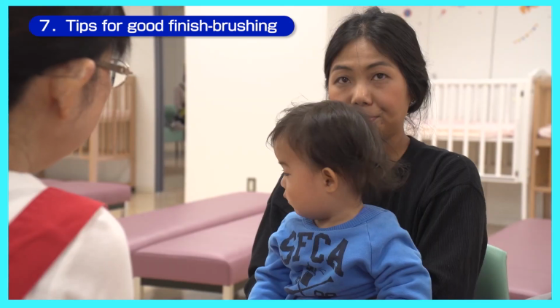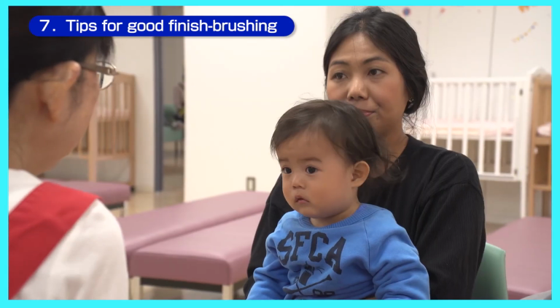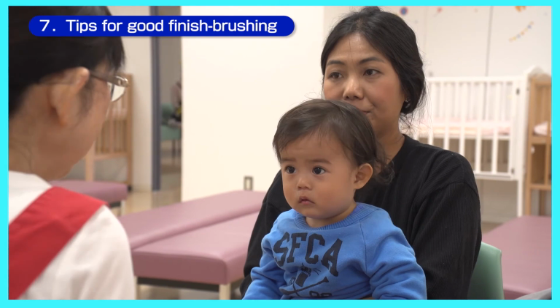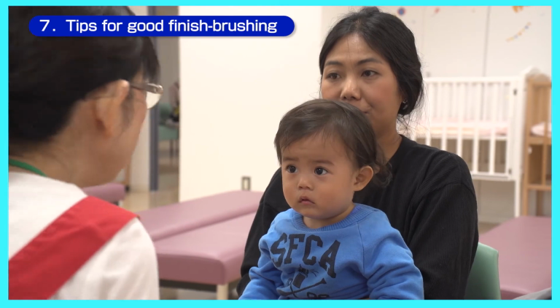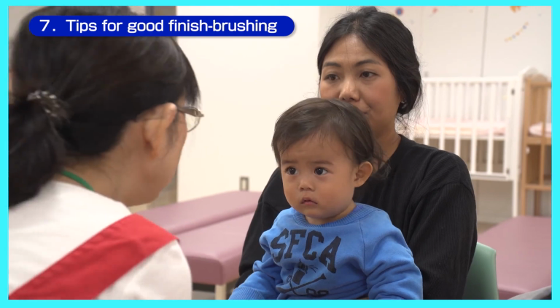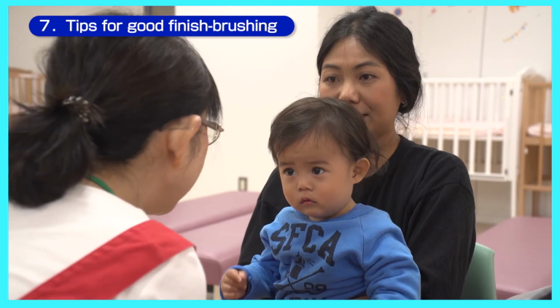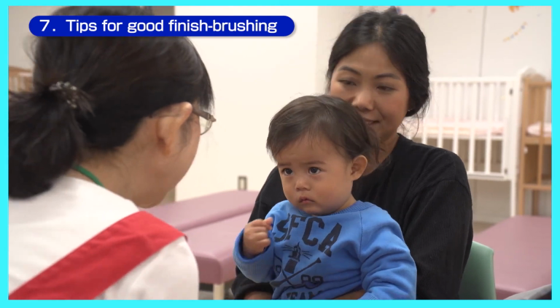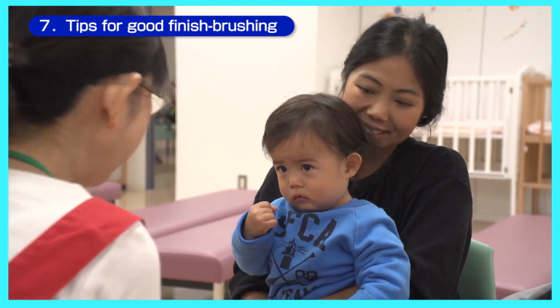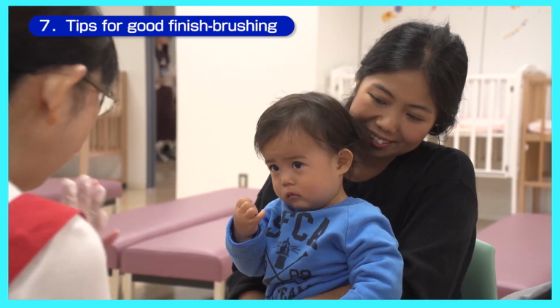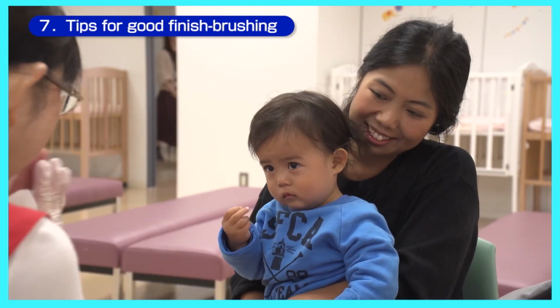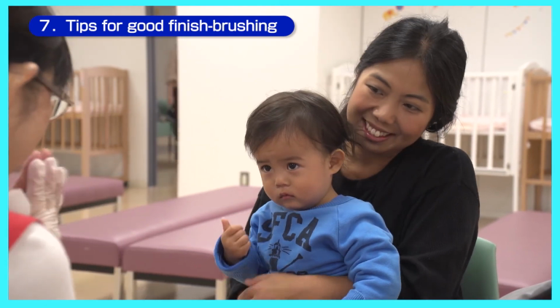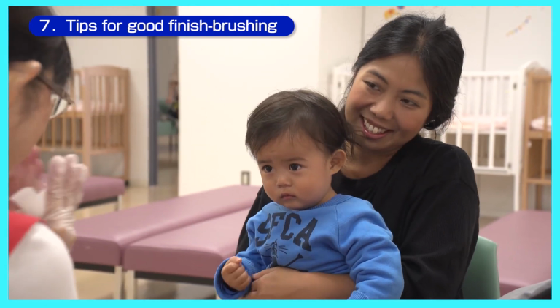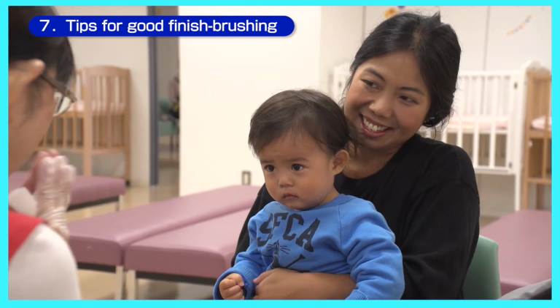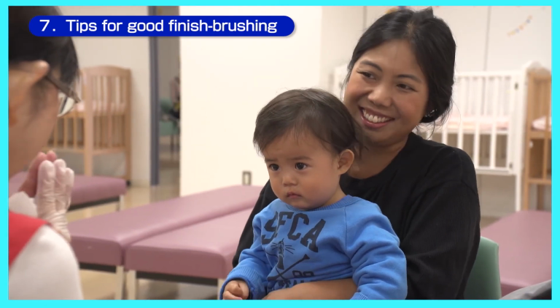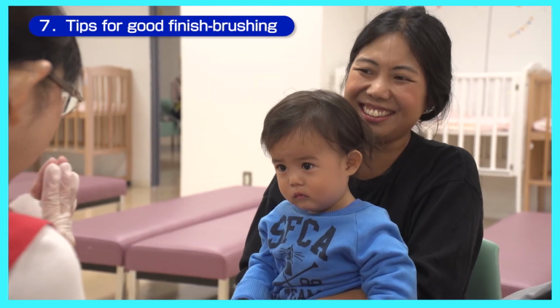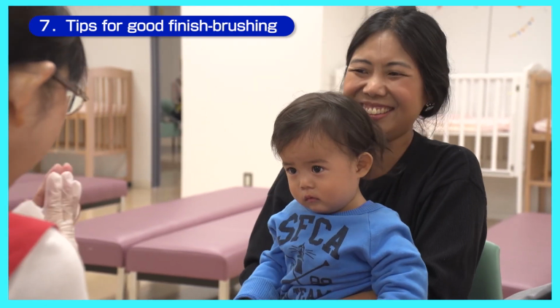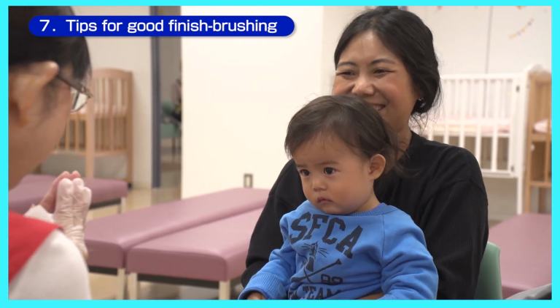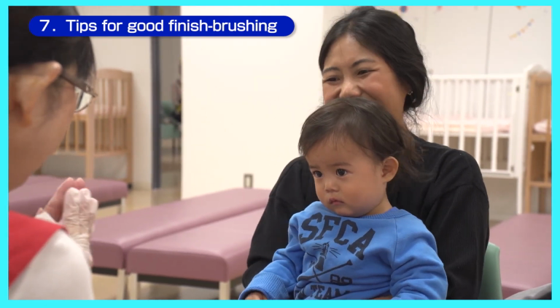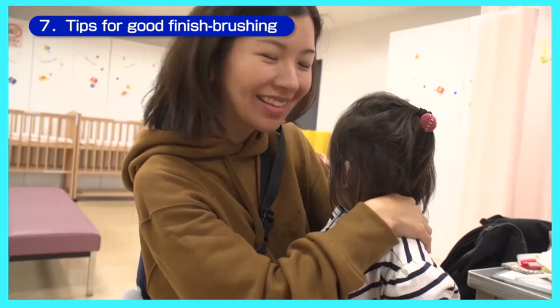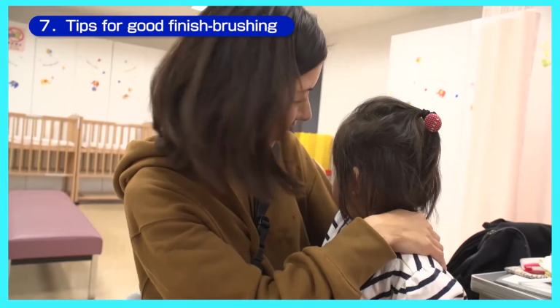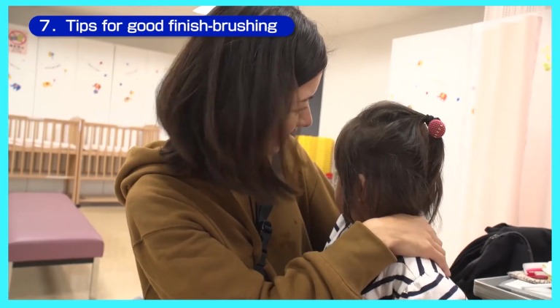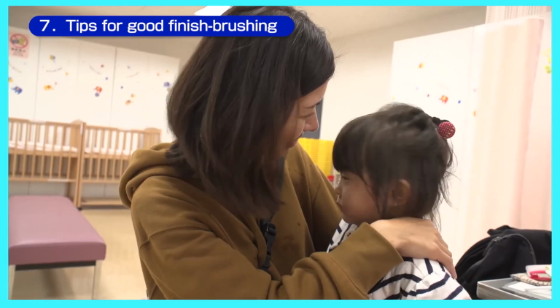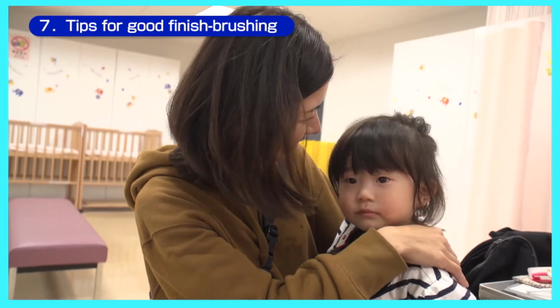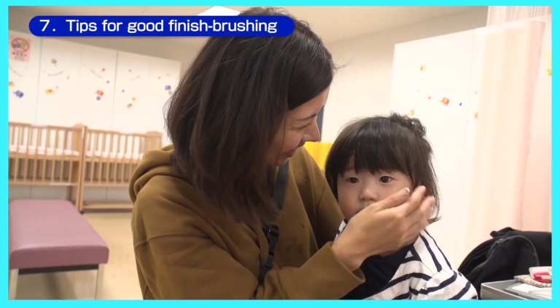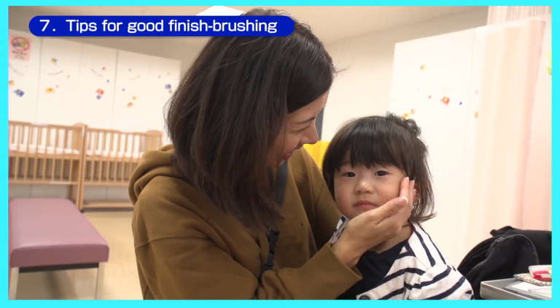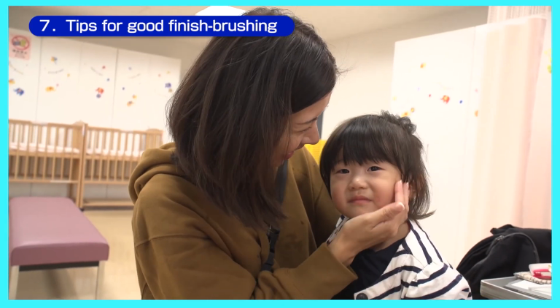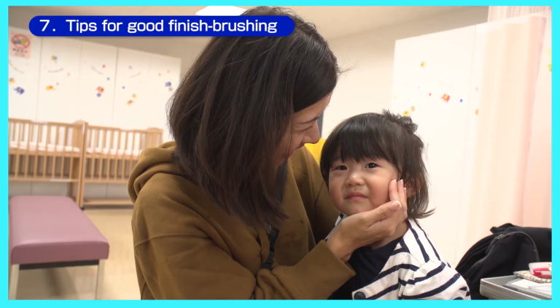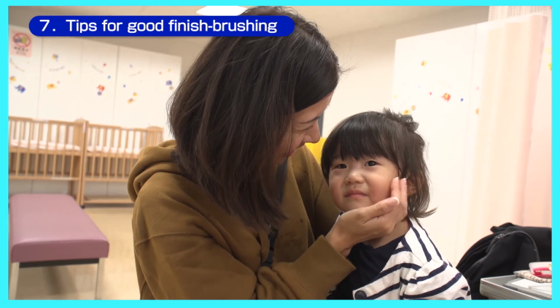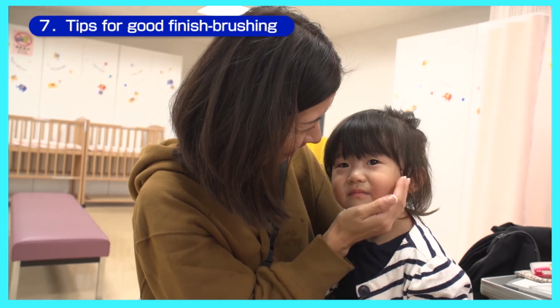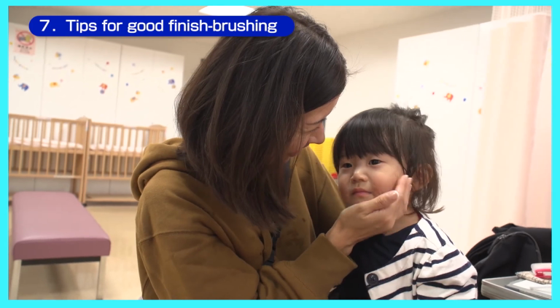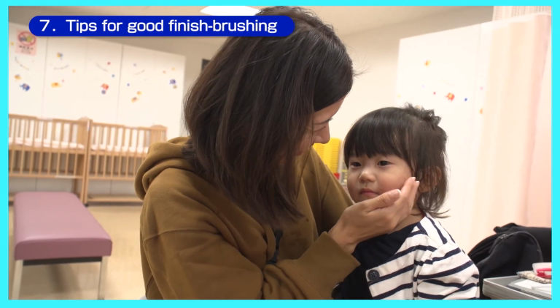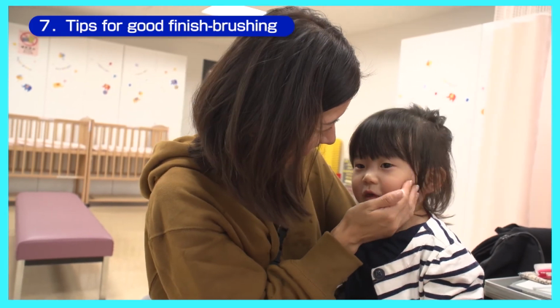After you have finished brushing your child's teeth, praise your child by saying, 'Your teeth are nice and clean. Good job!'